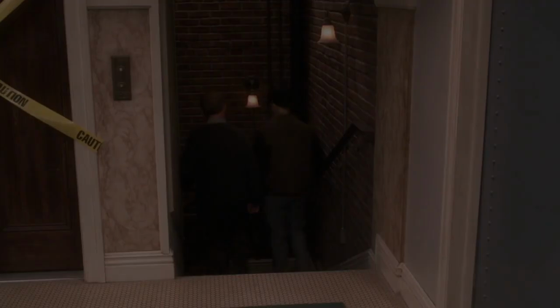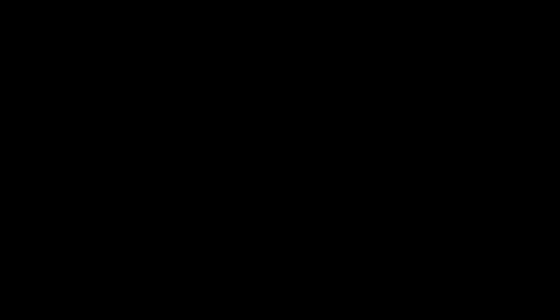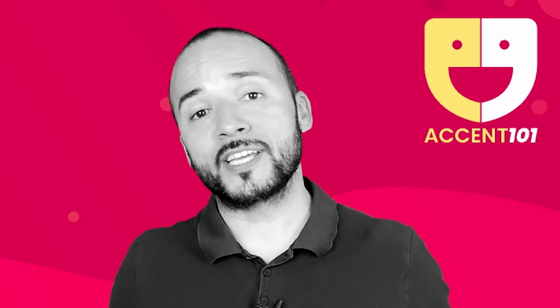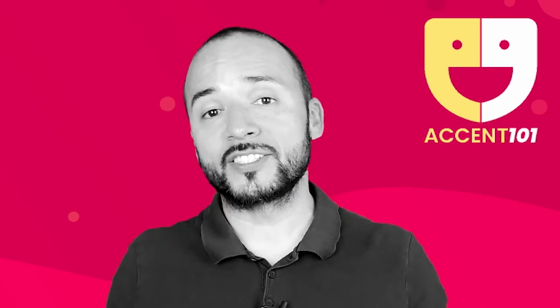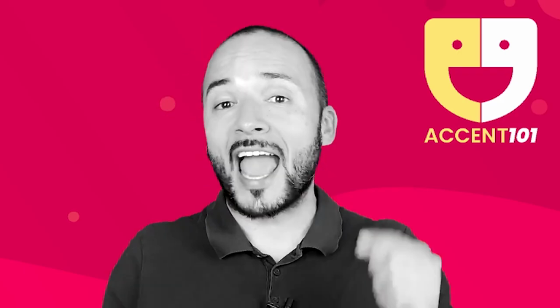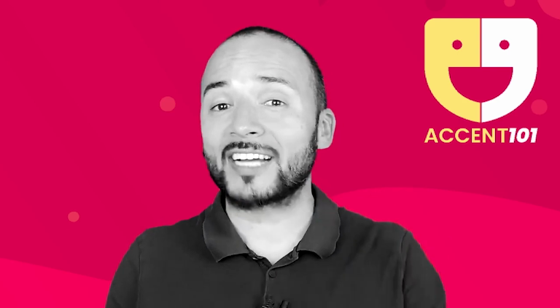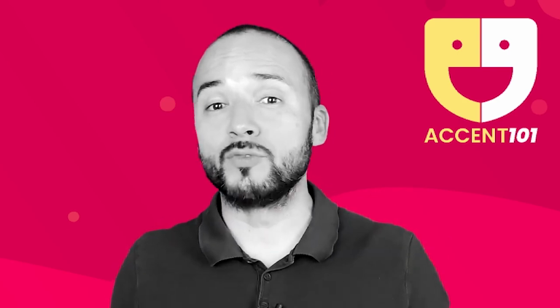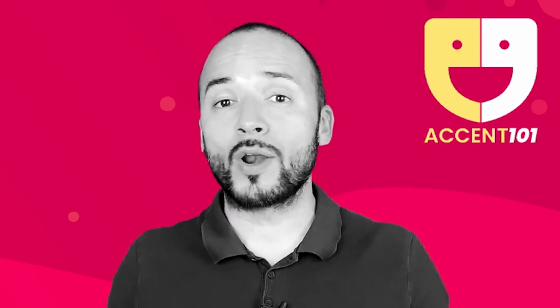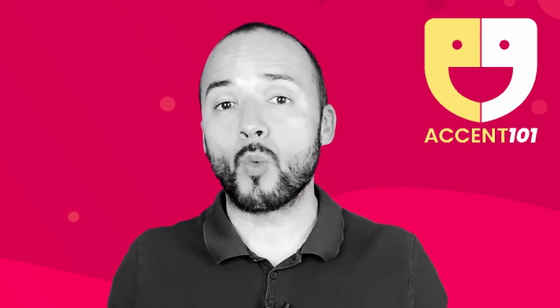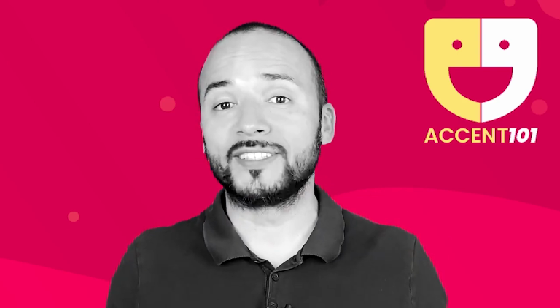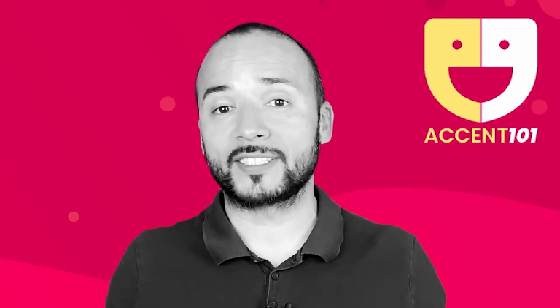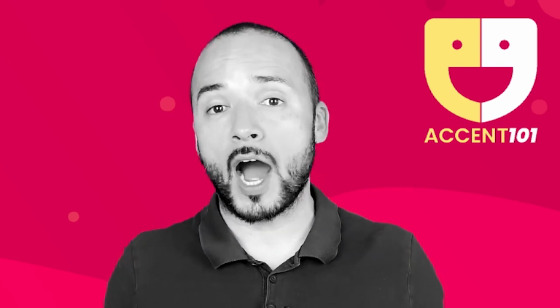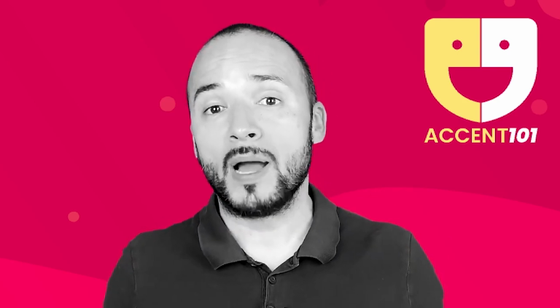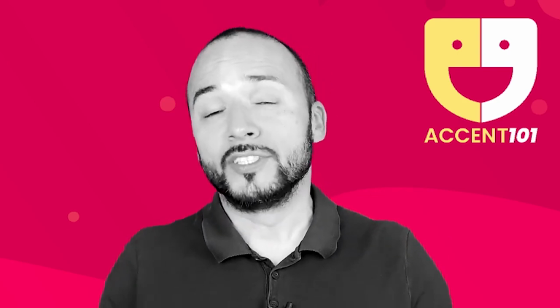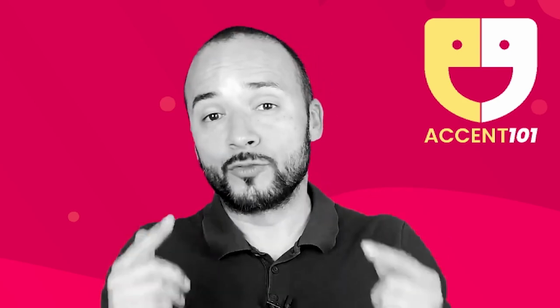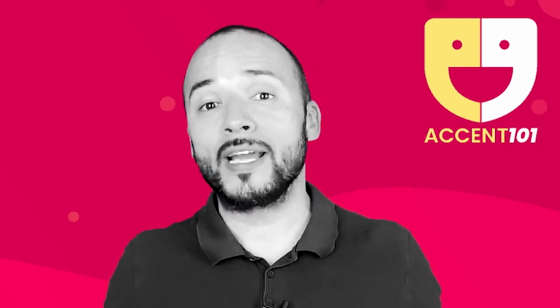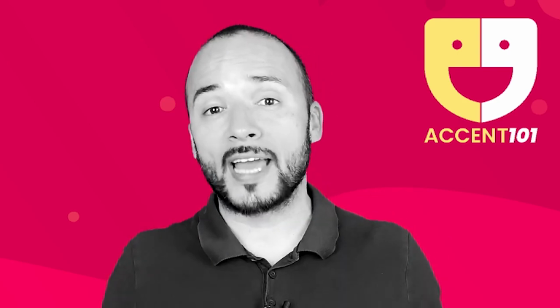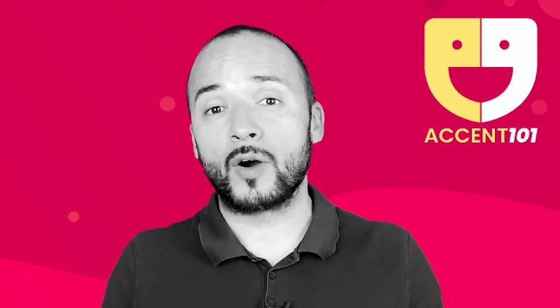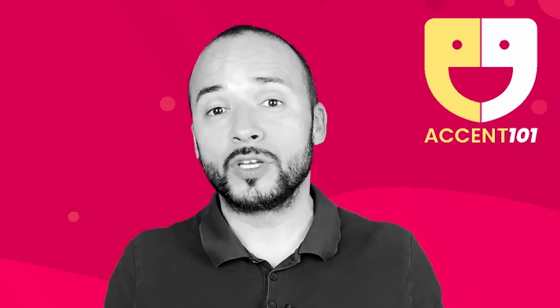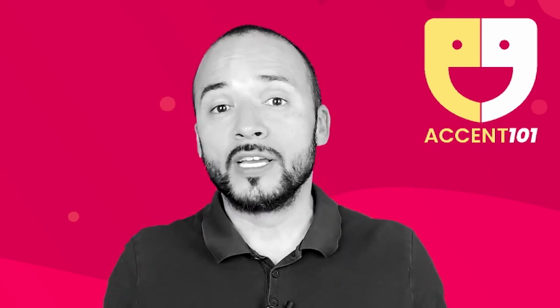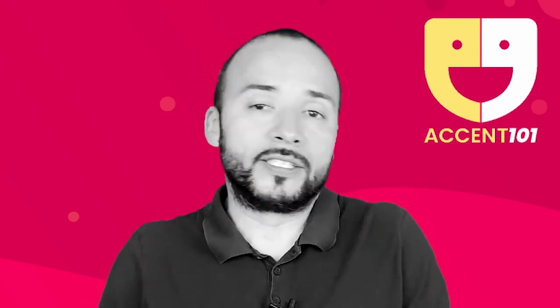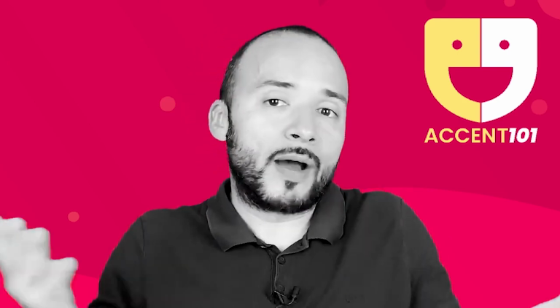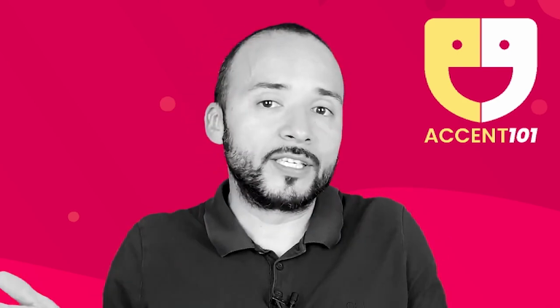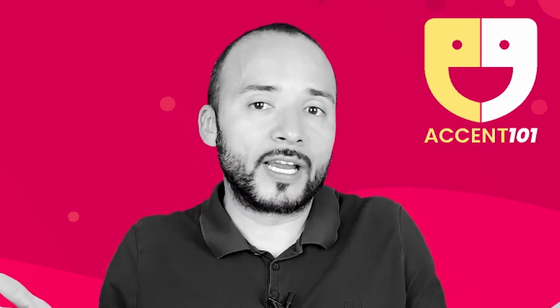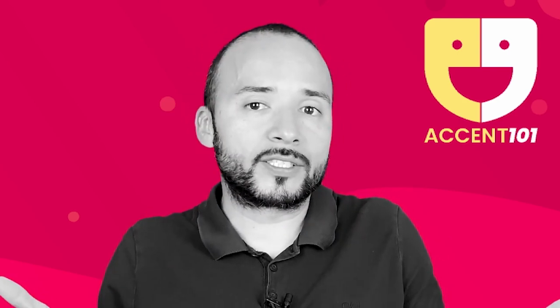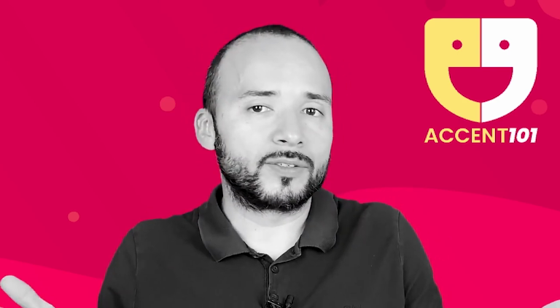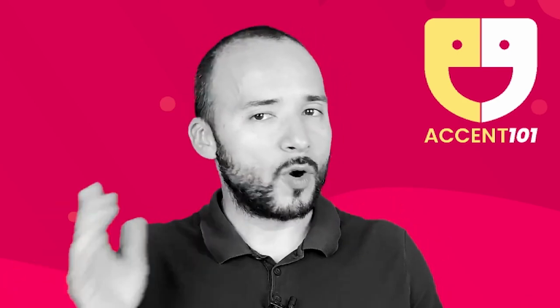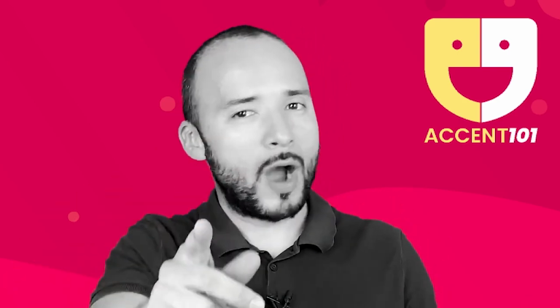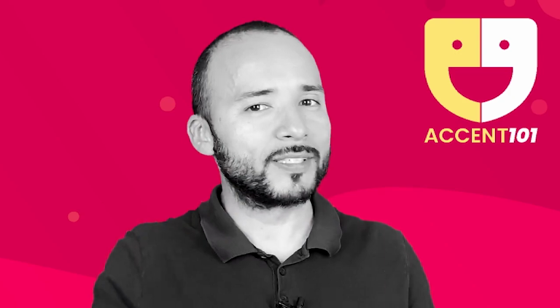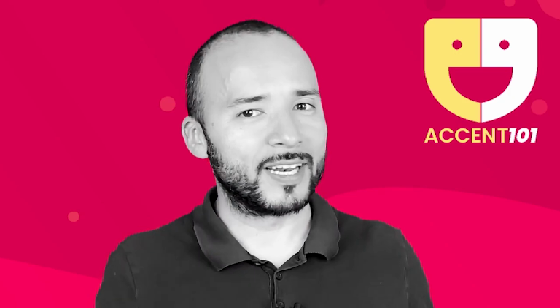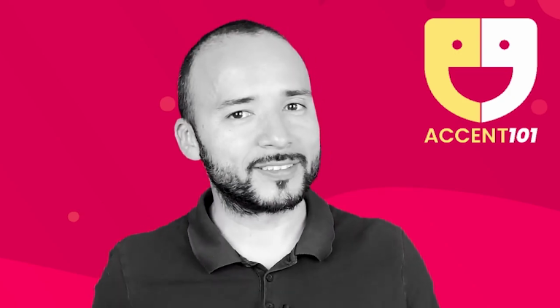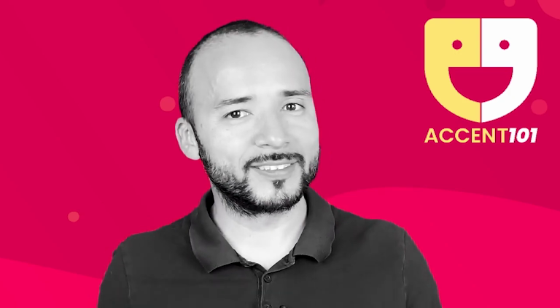Take the test at accent101.com to find out si sabes inglés o hablas inglés.